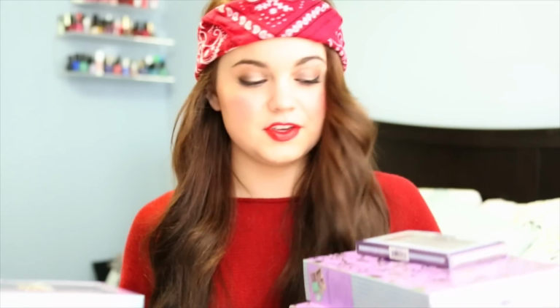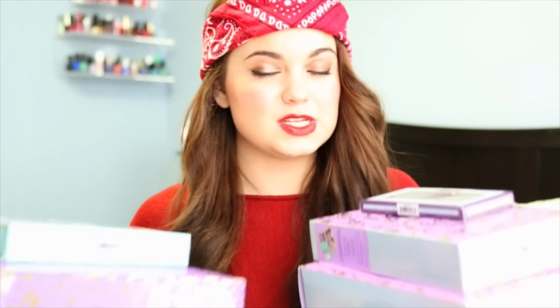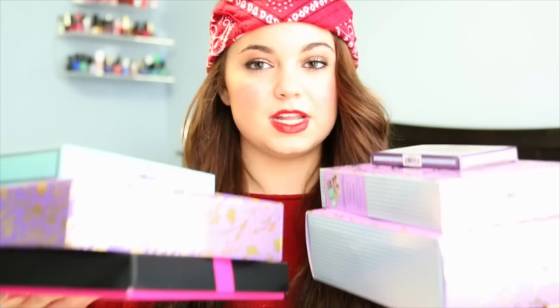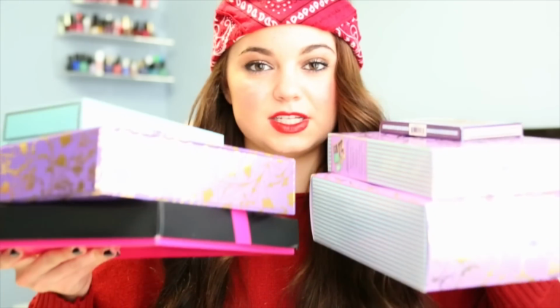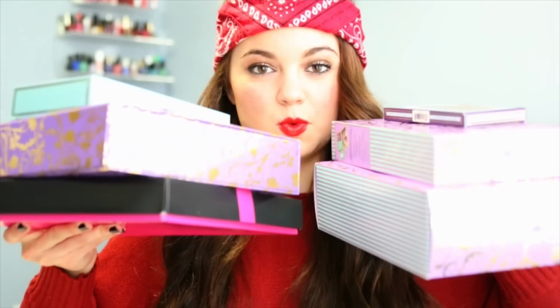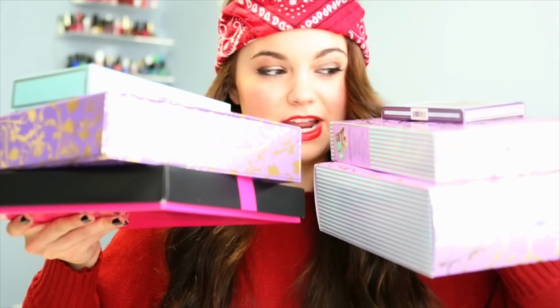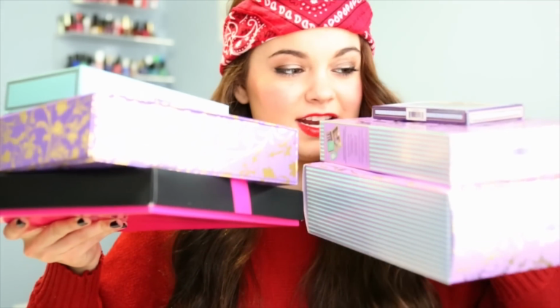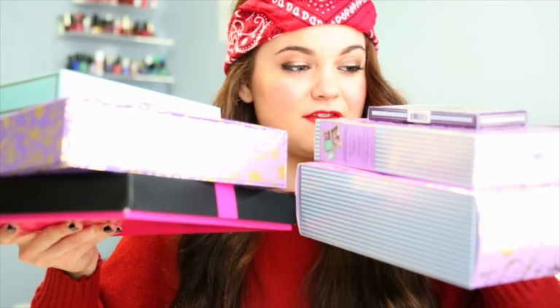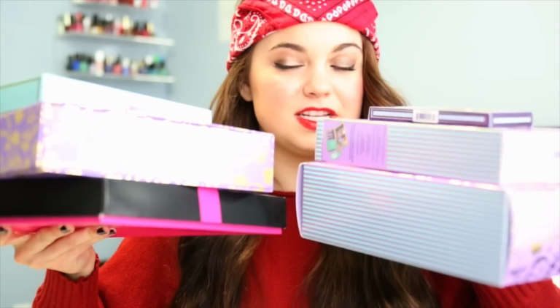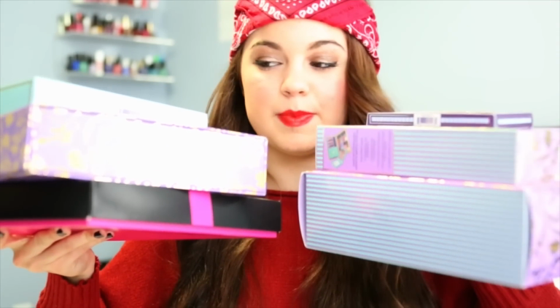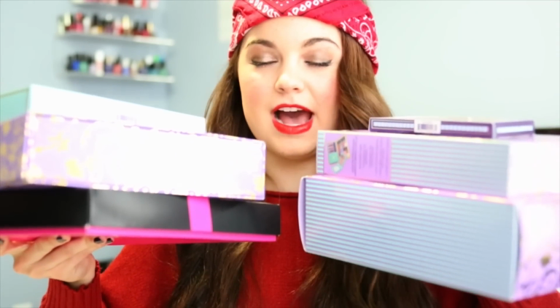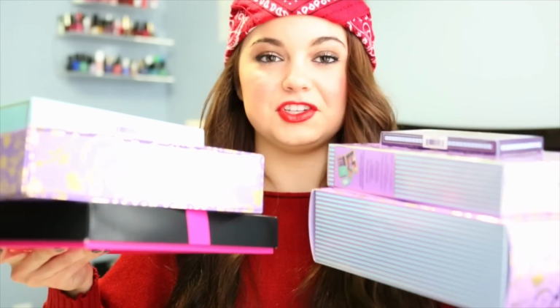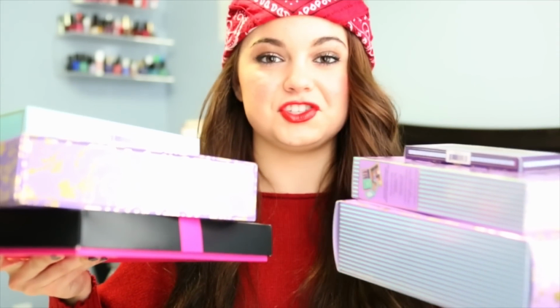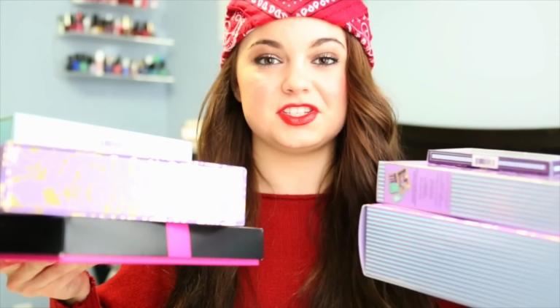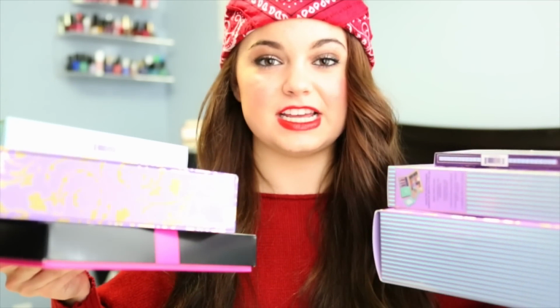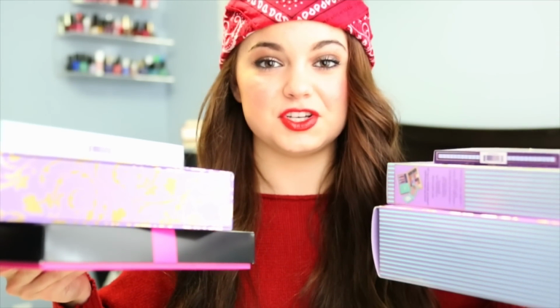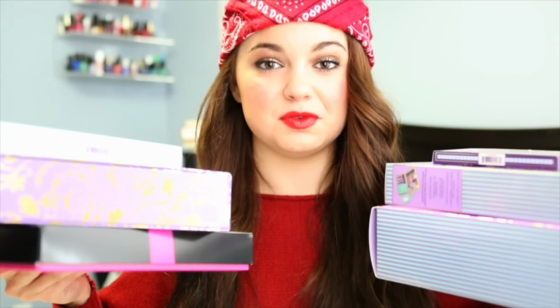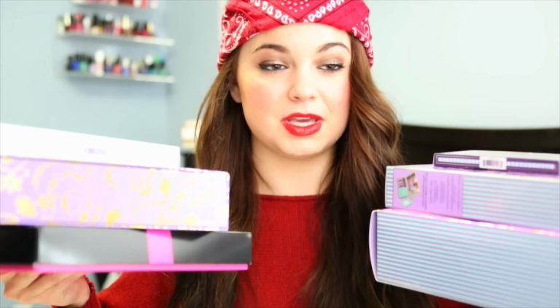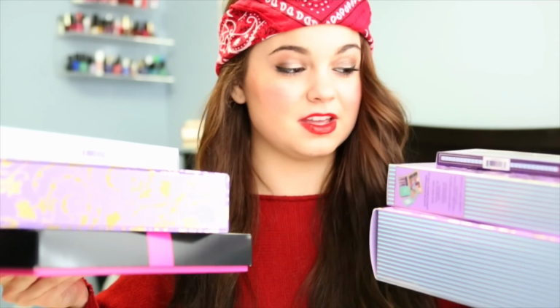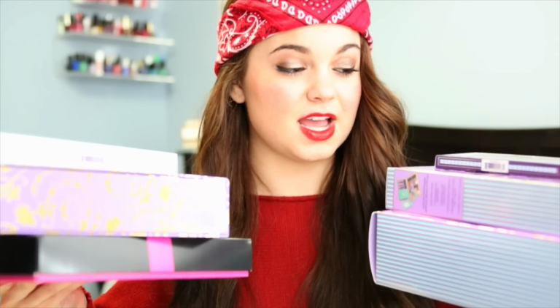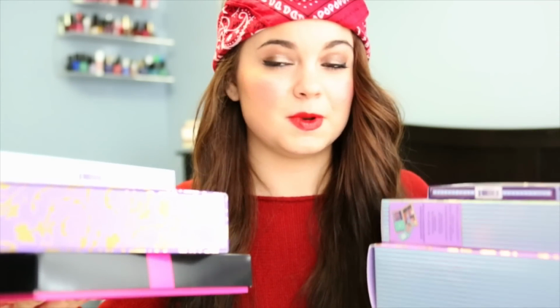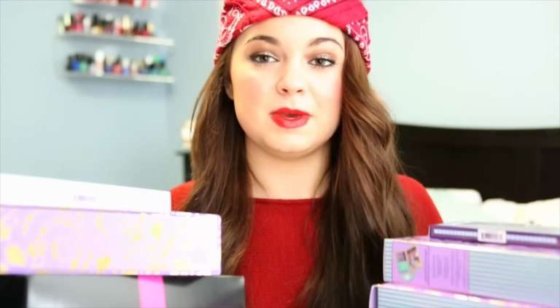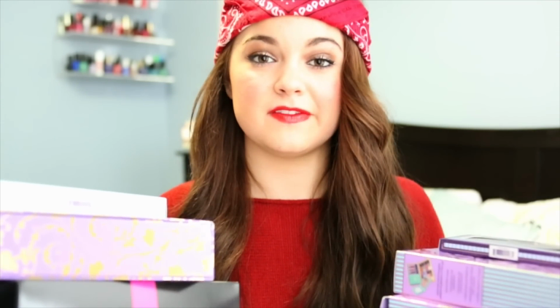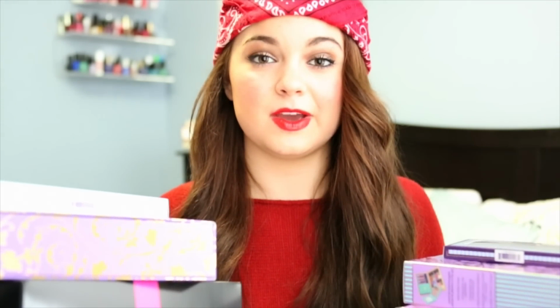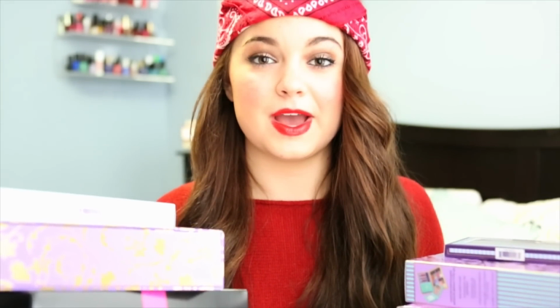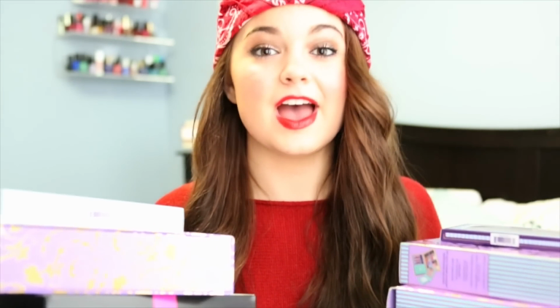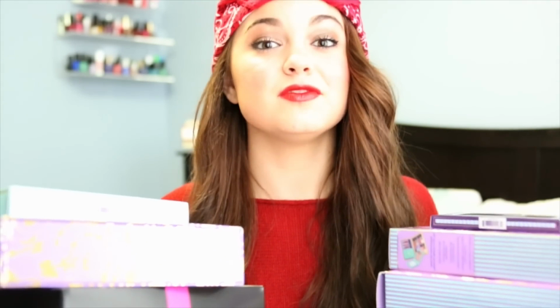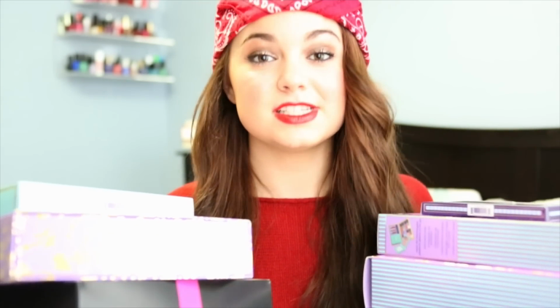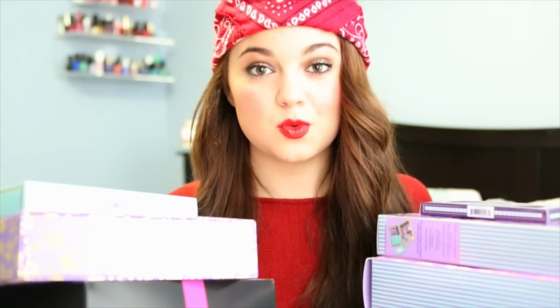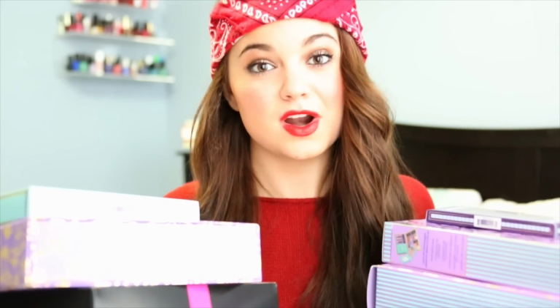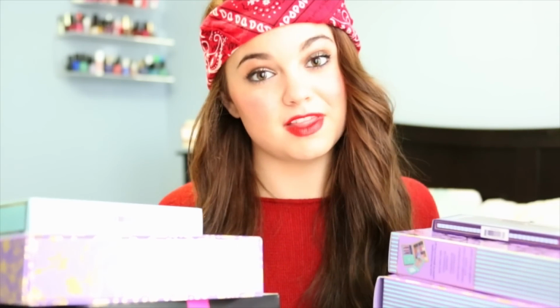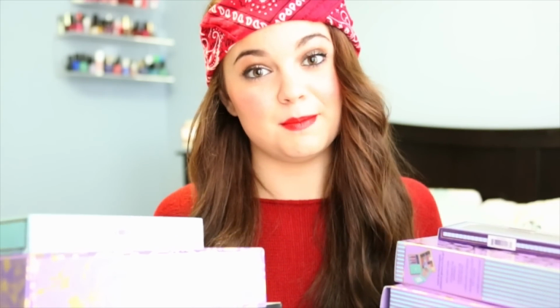If you guys would like to win any of these palettes, just stay tuned because I'm going to be giving away every single one of them.